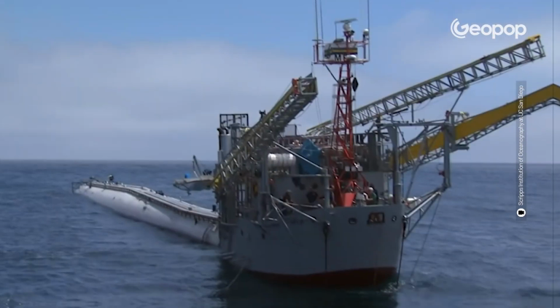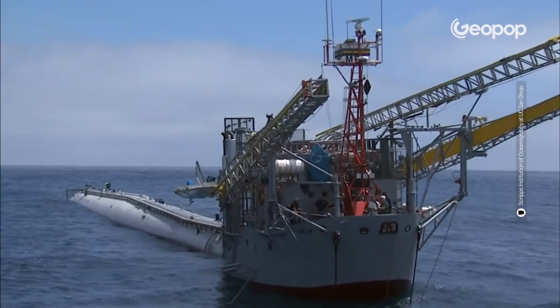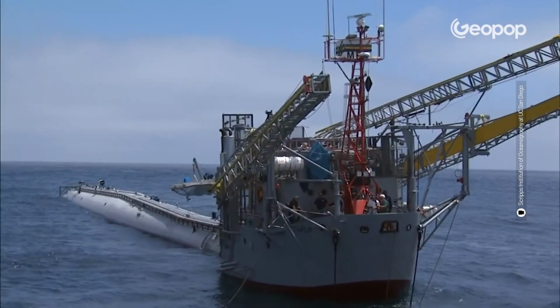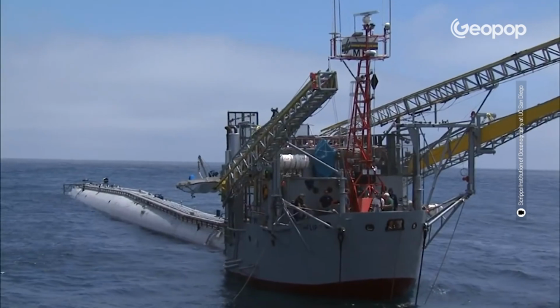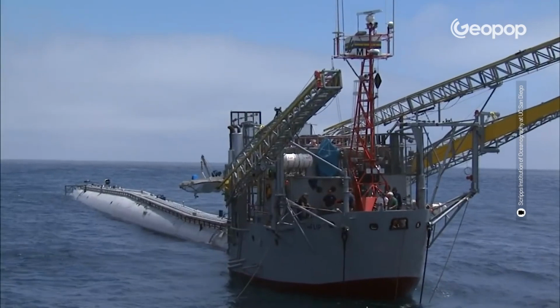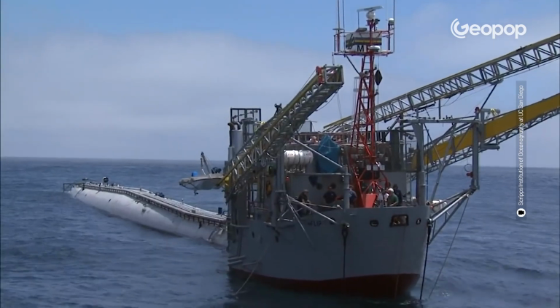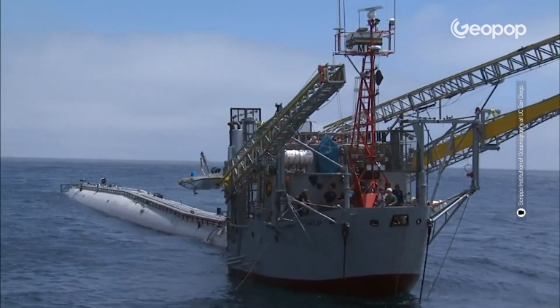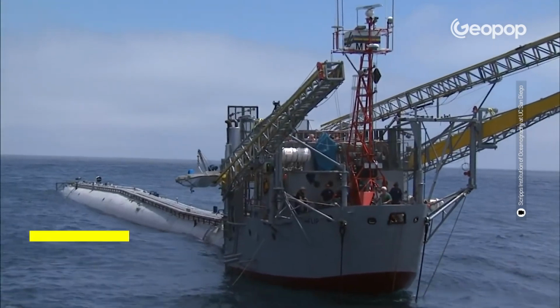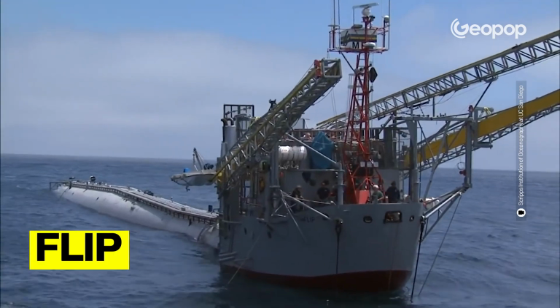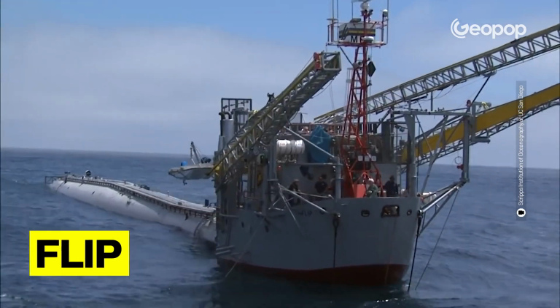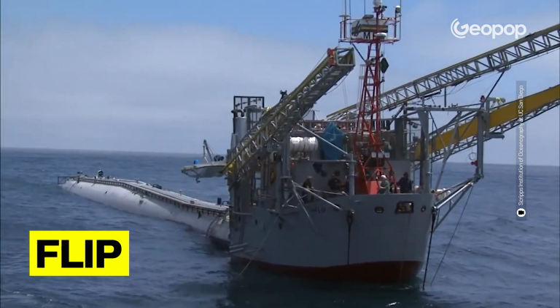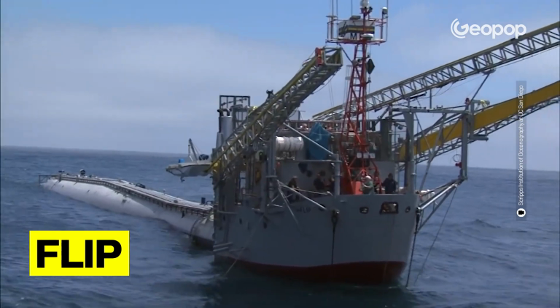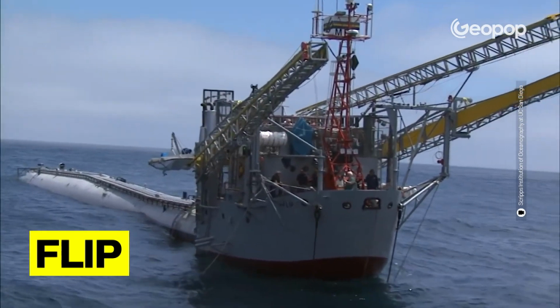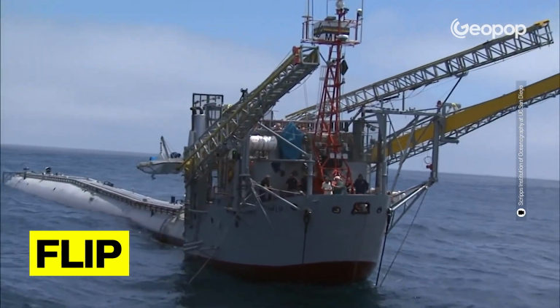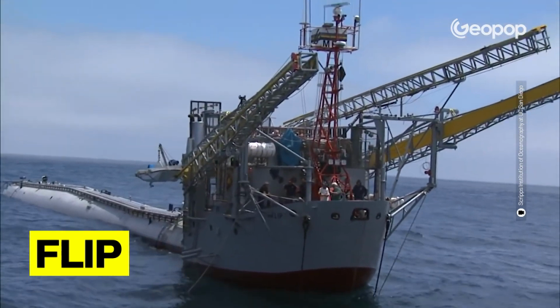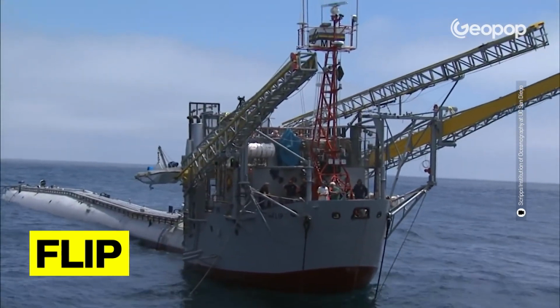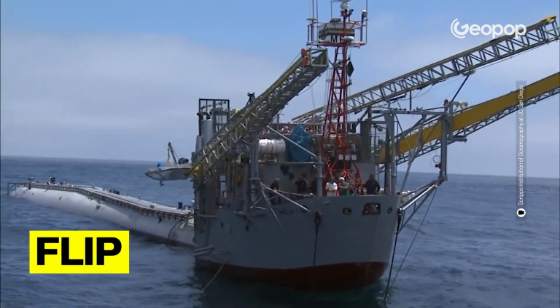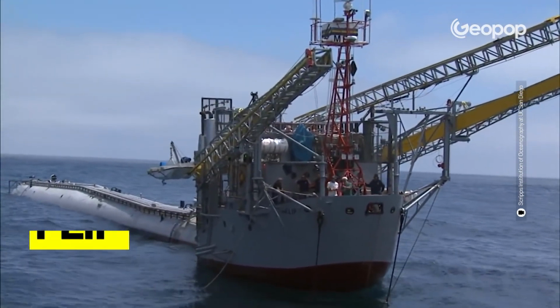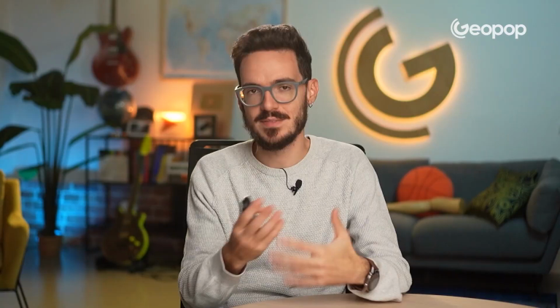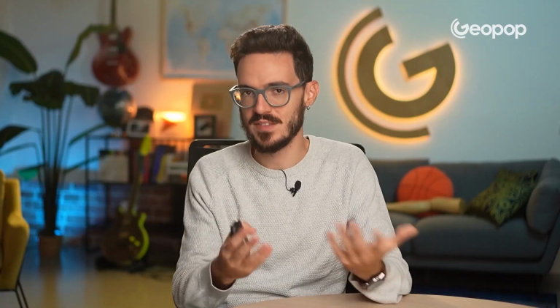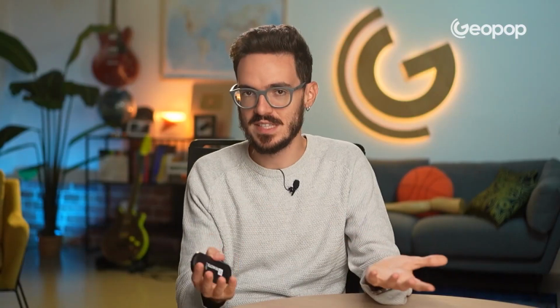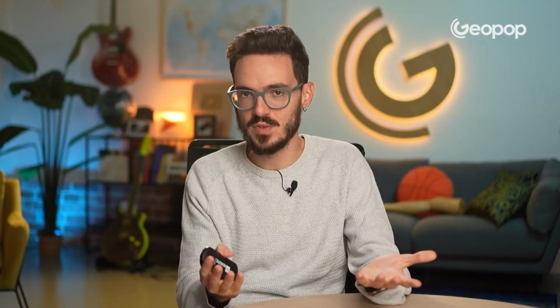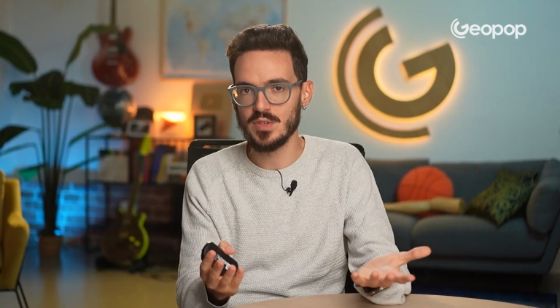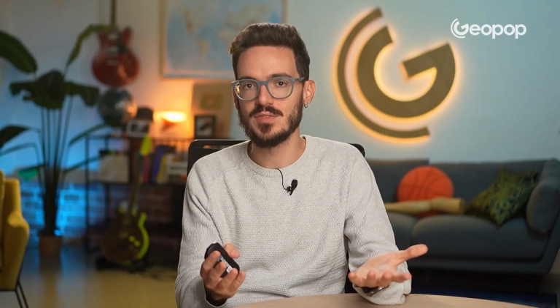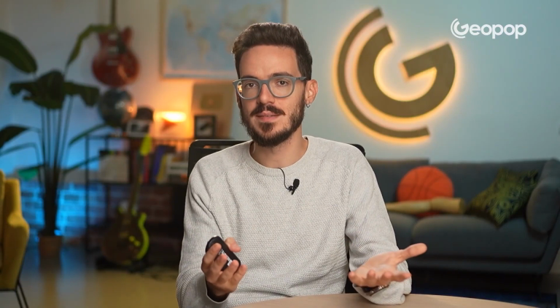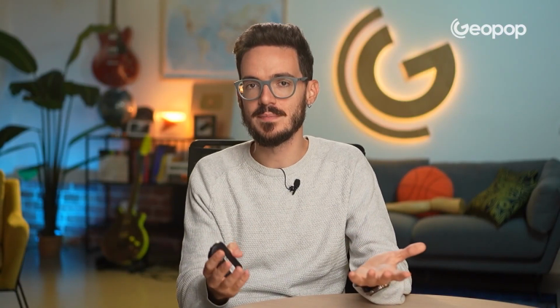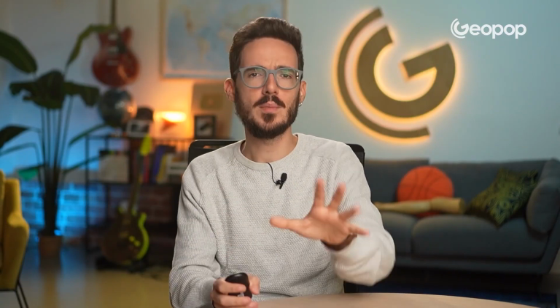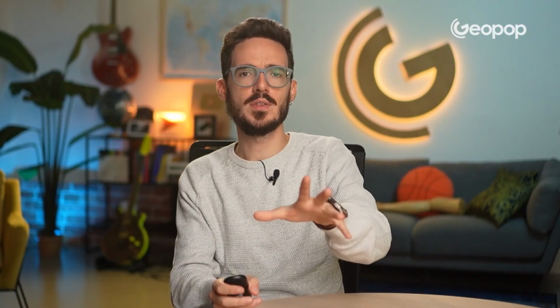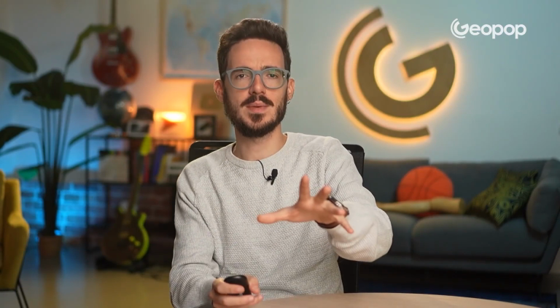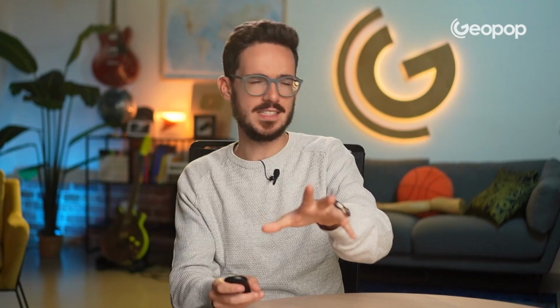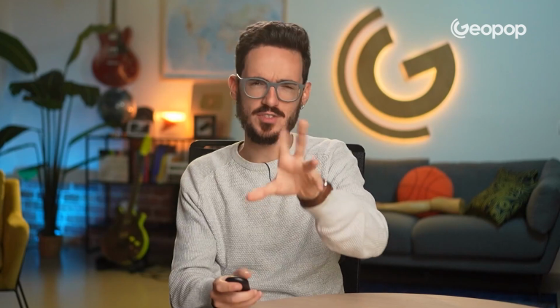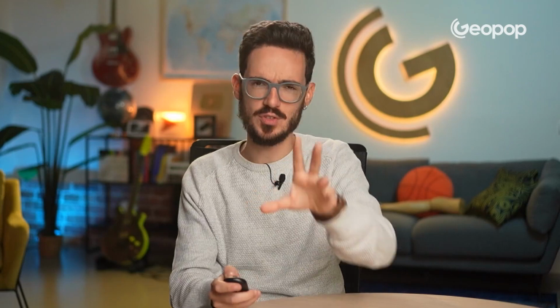The structure we are talking about today is called FLIP — or rather it was called, since it was then dismantled in 2023. But we will talk about its history shortly.